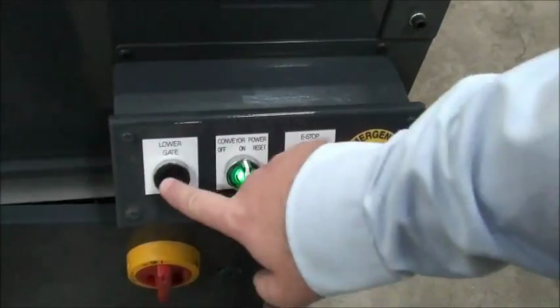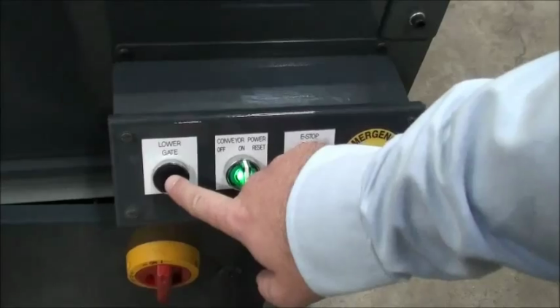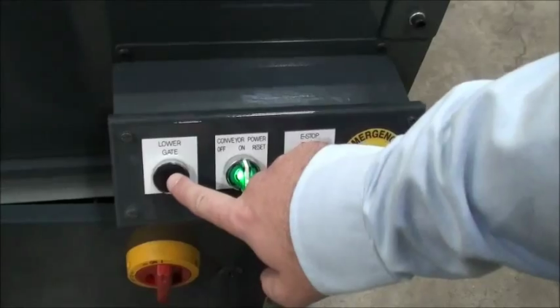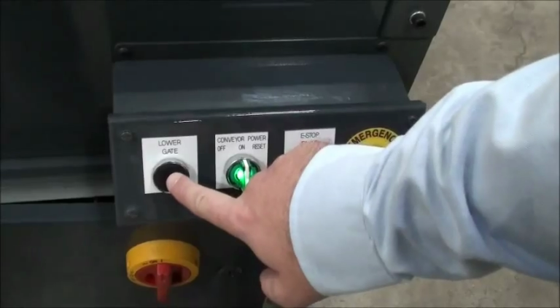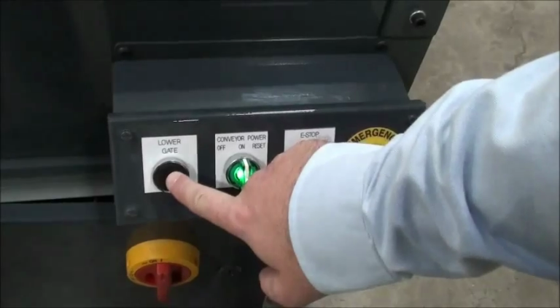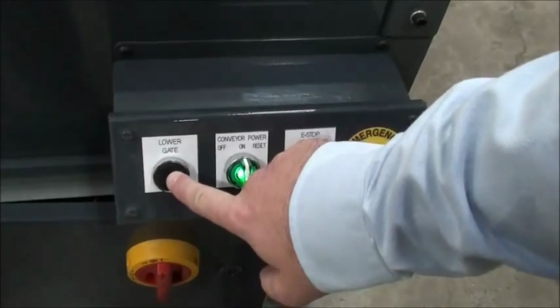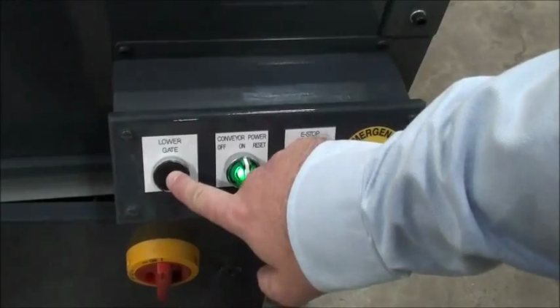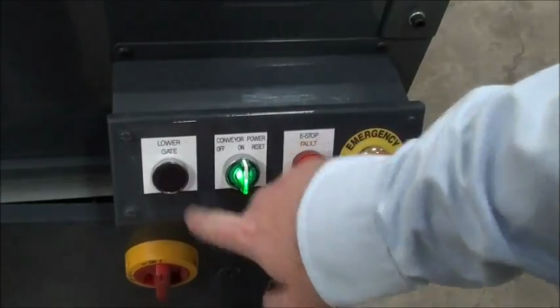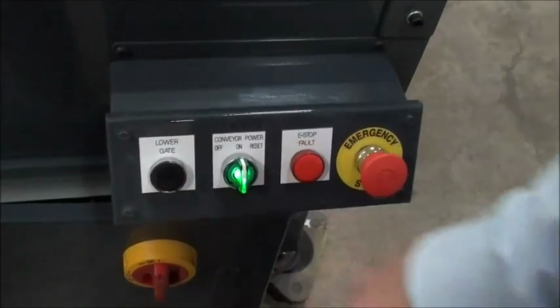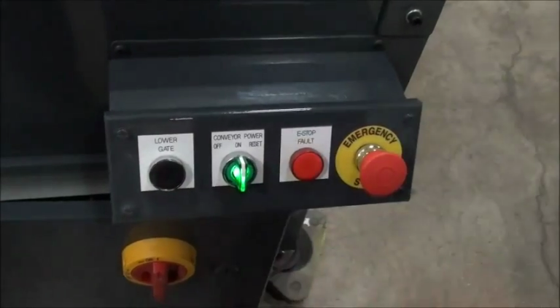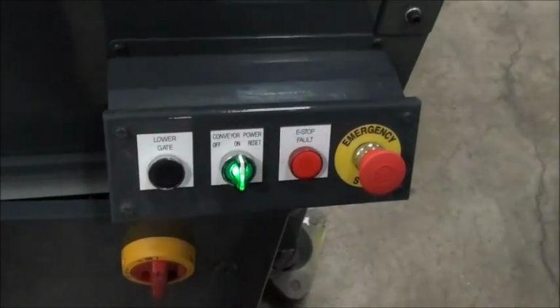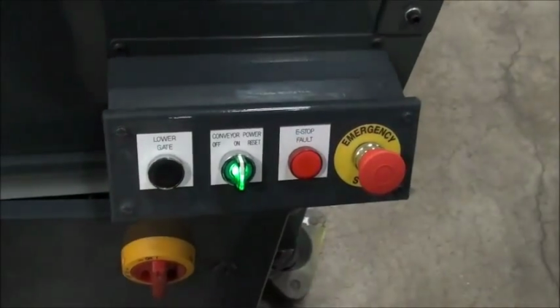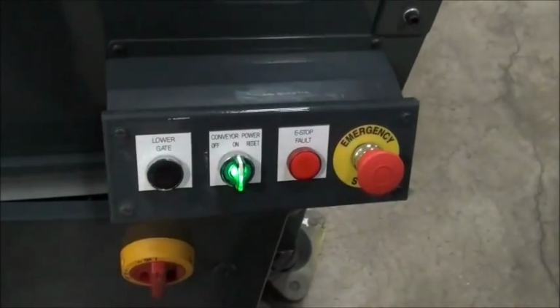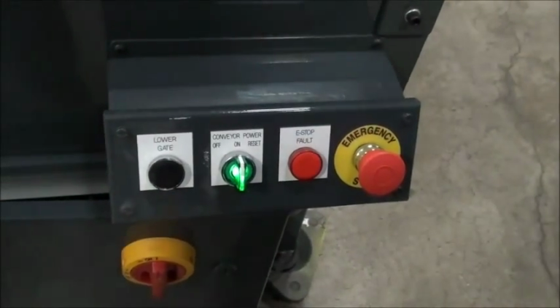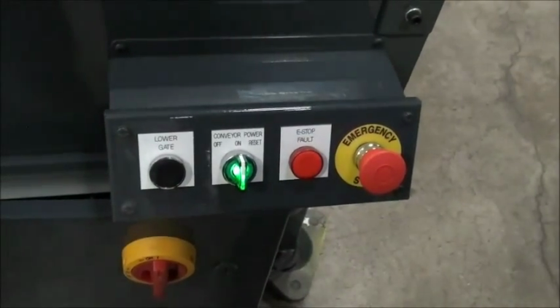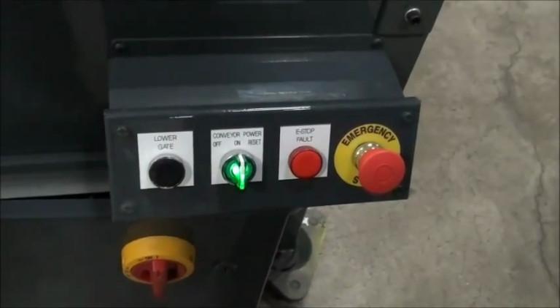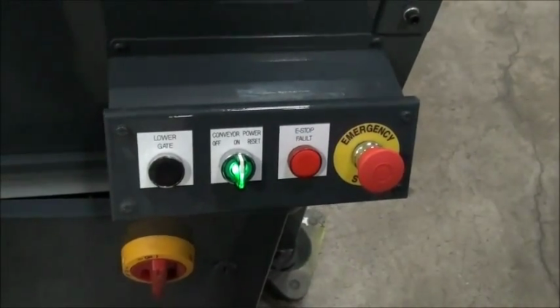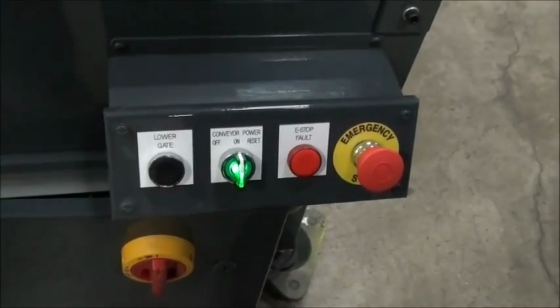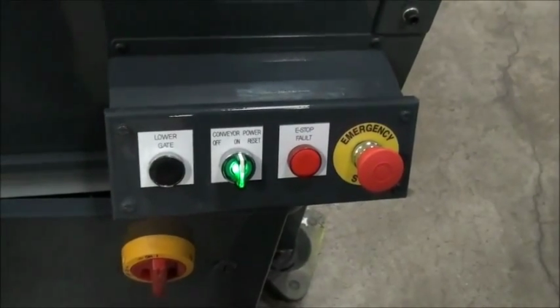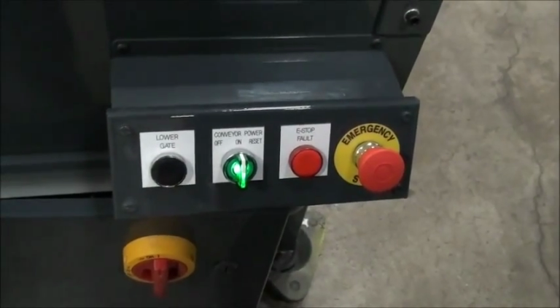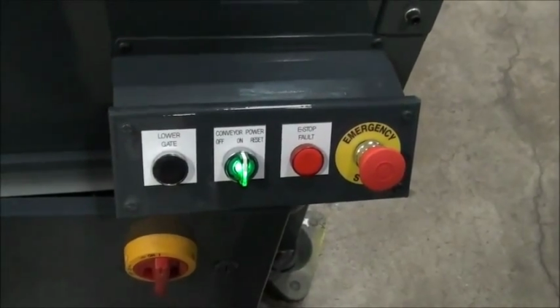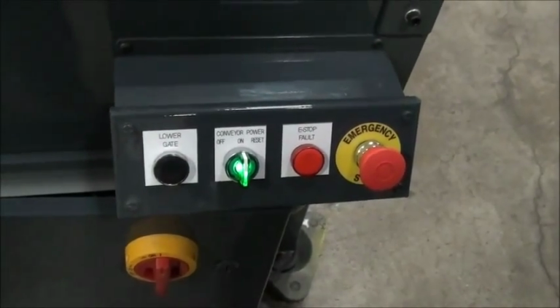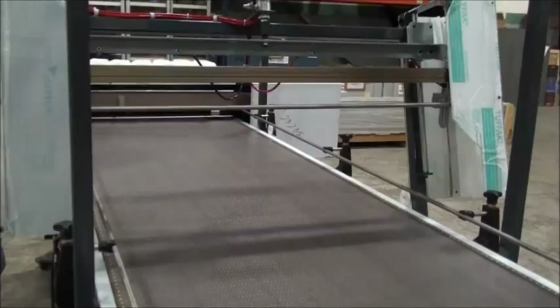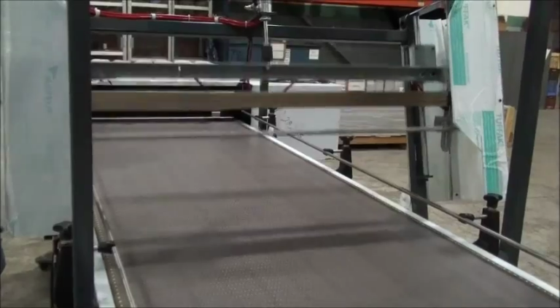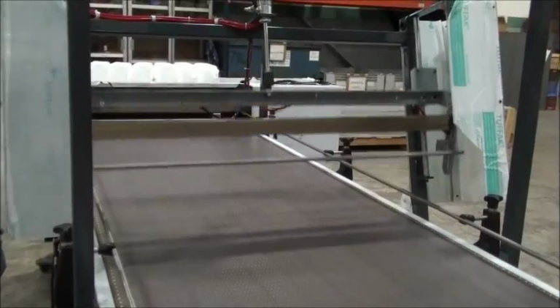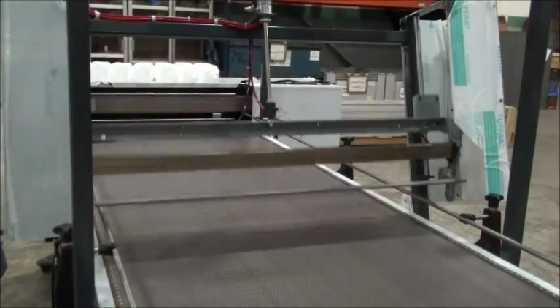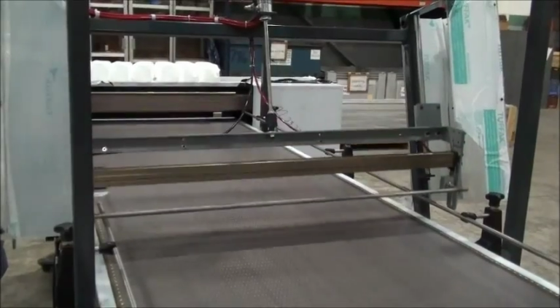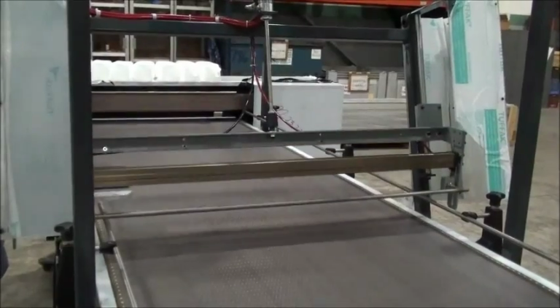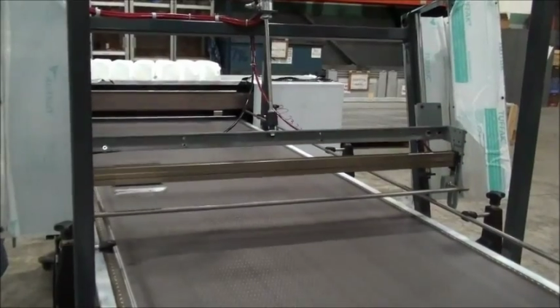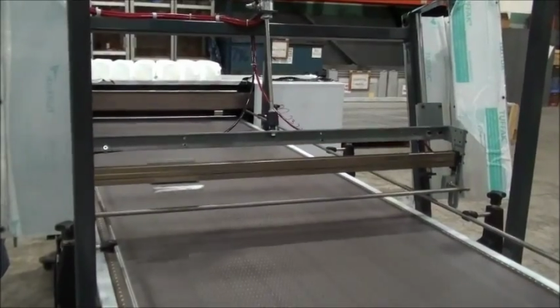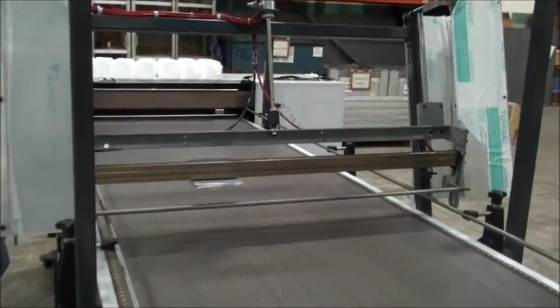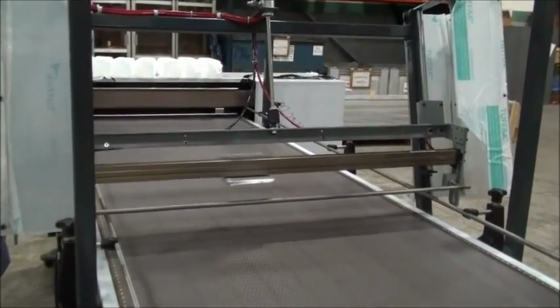A single button is pushed to lower the gate, return the knife assembly, and repeat the process.